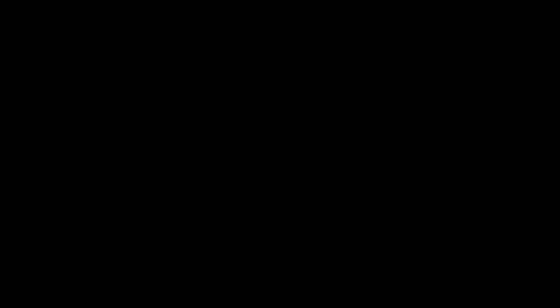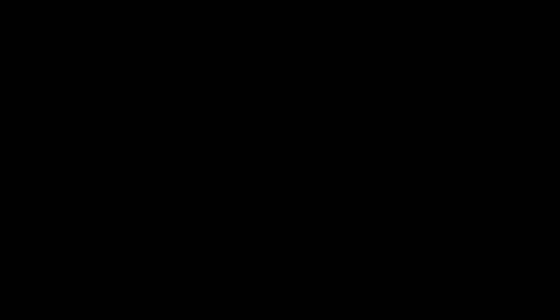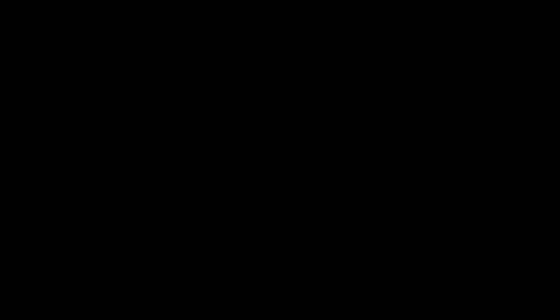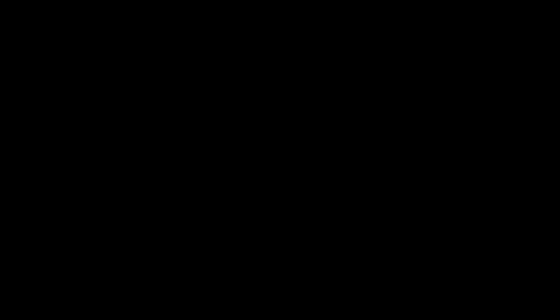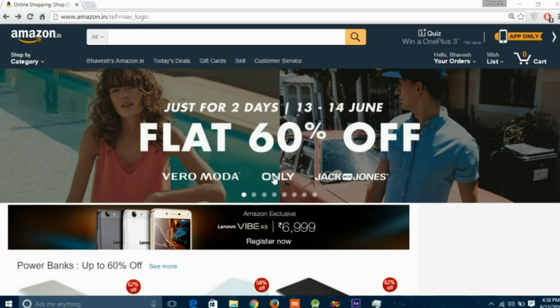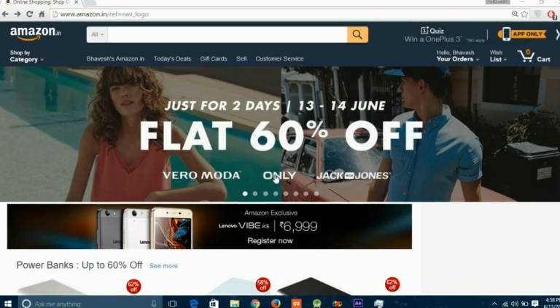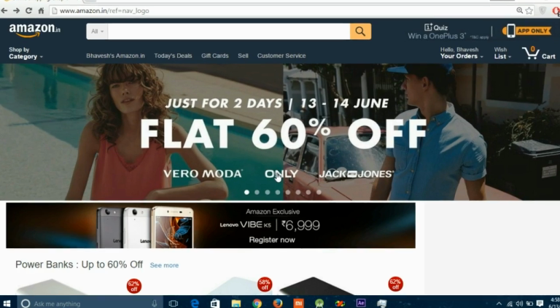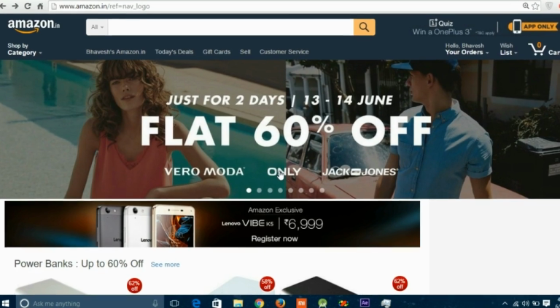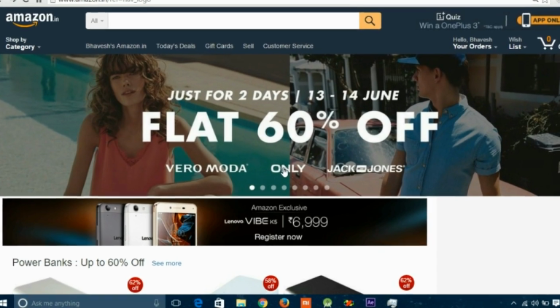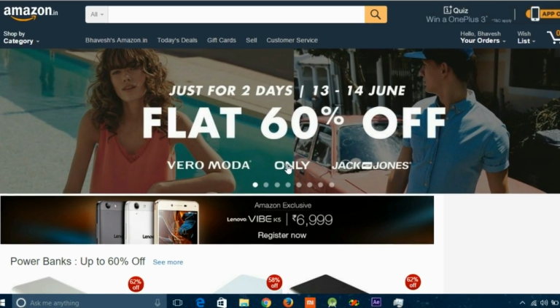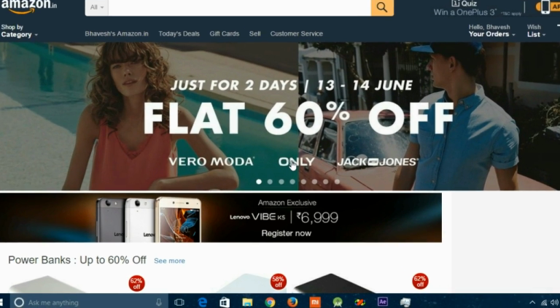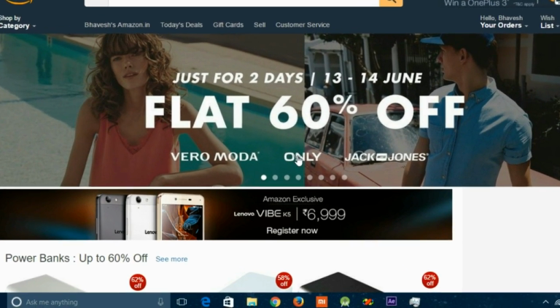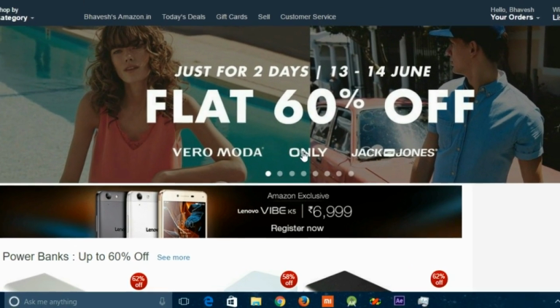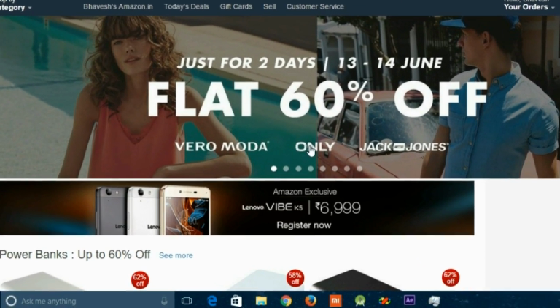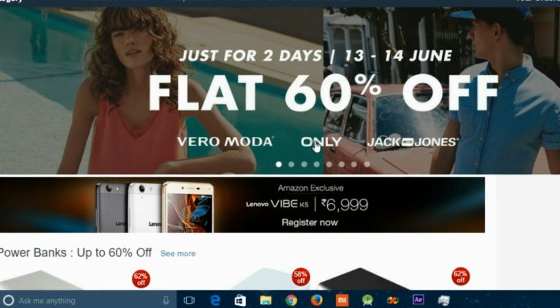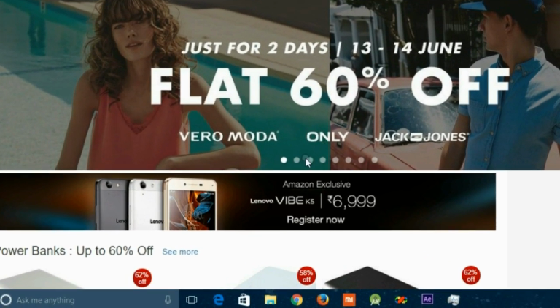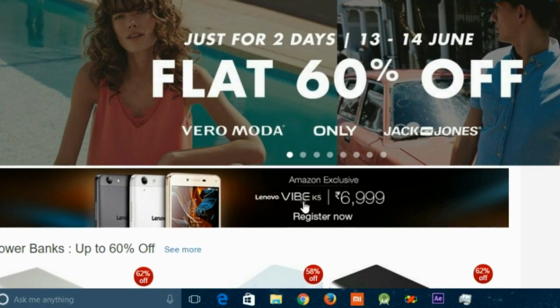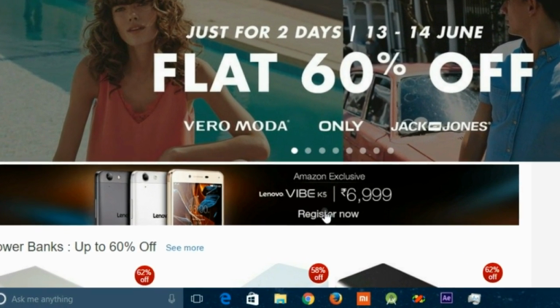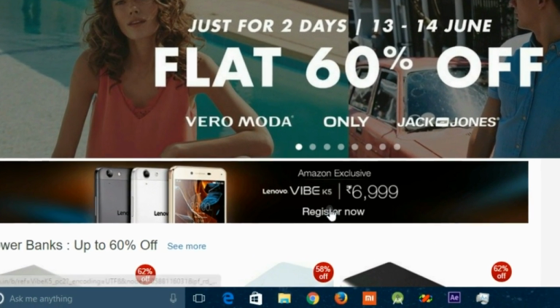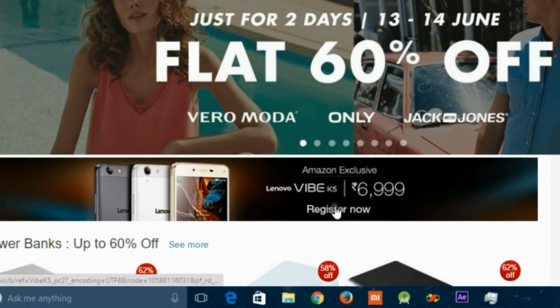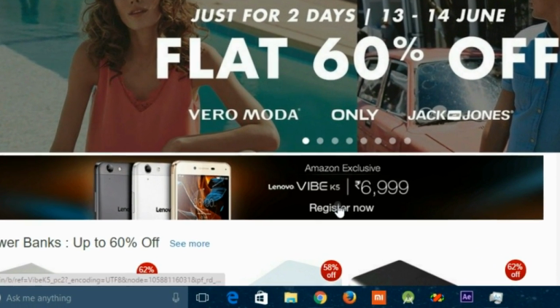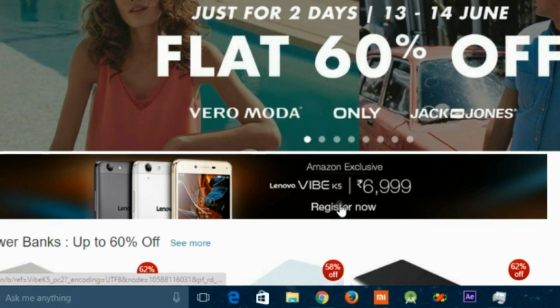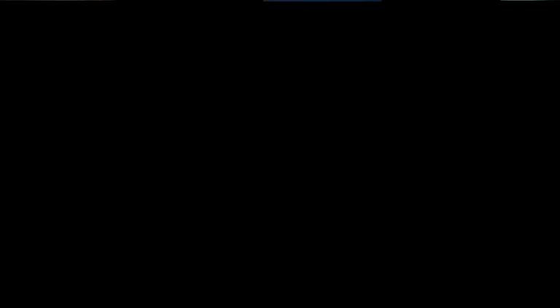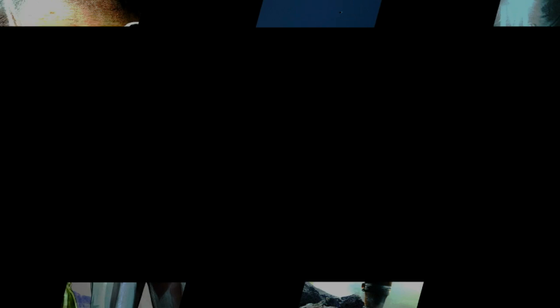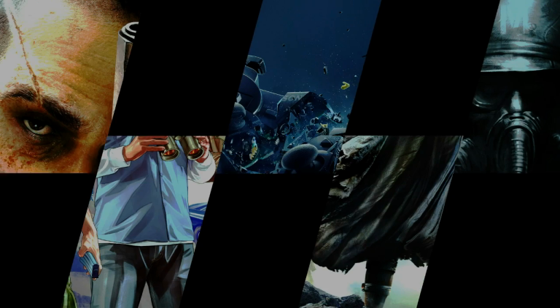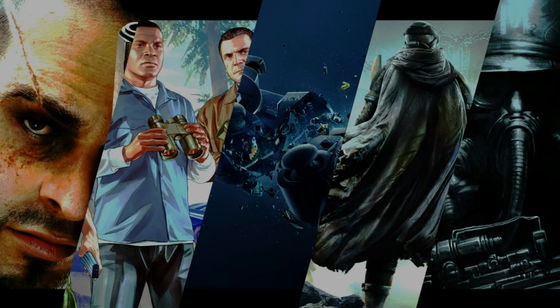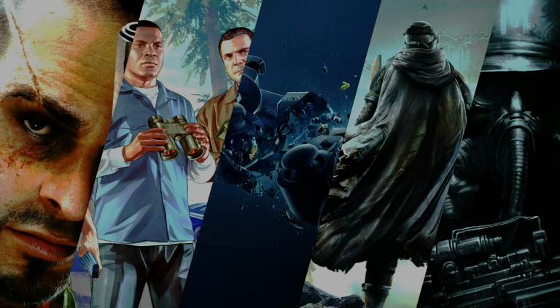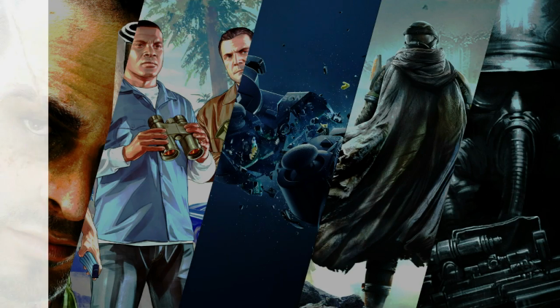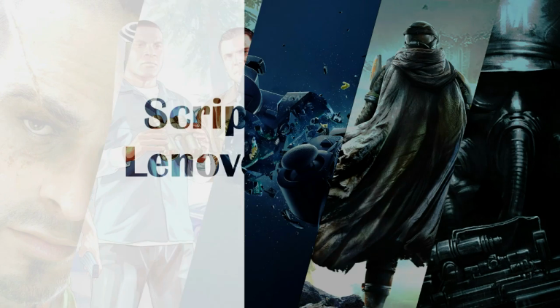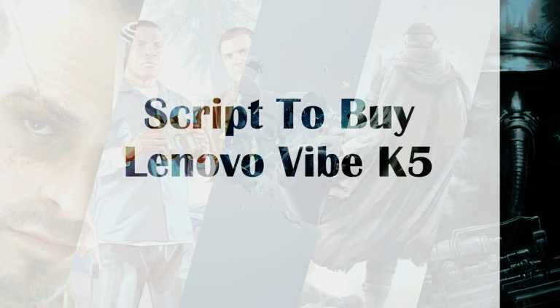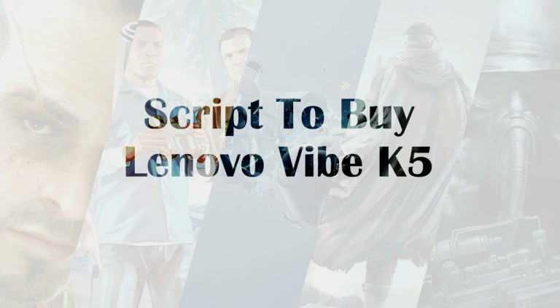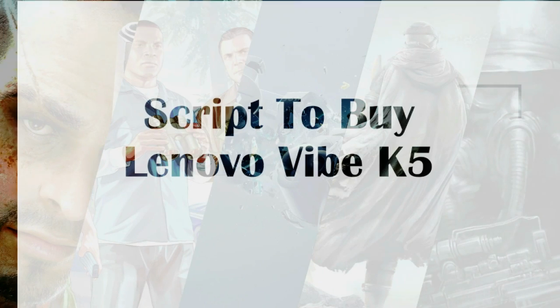Hello YouTube, this is TechNoticsBee and in this video I will show you how you can grab a Lenovo Vibe K5 from Amazon Flash Sale.